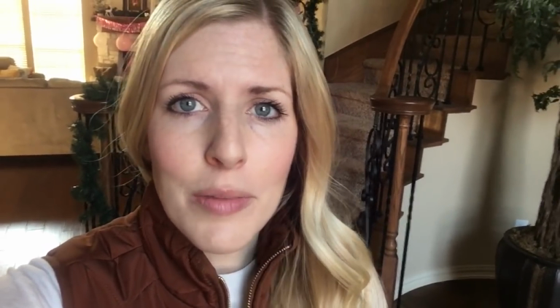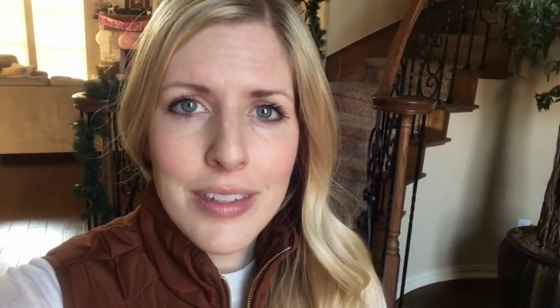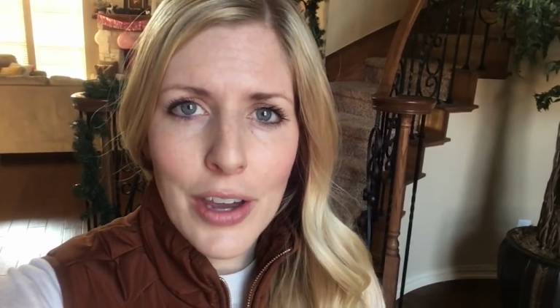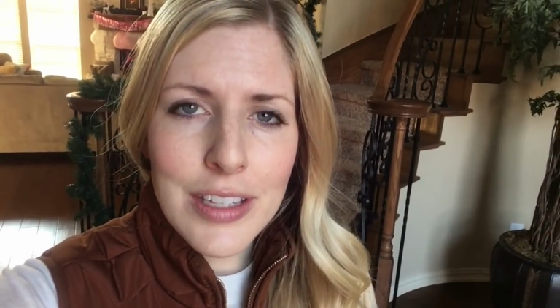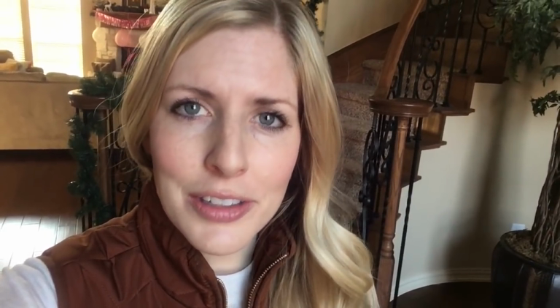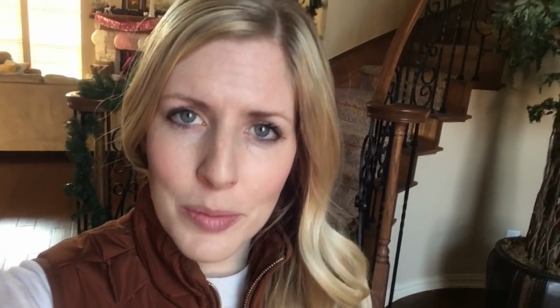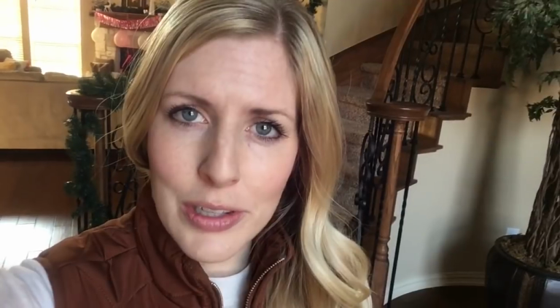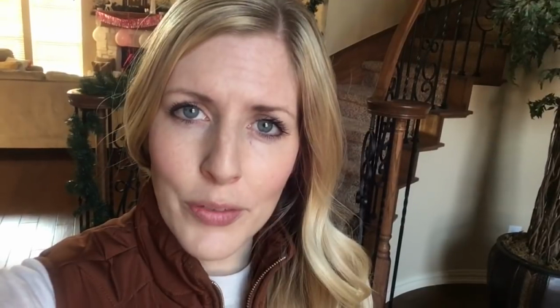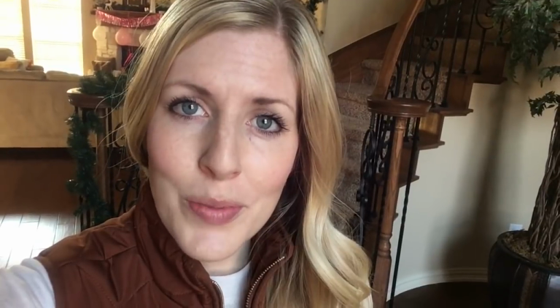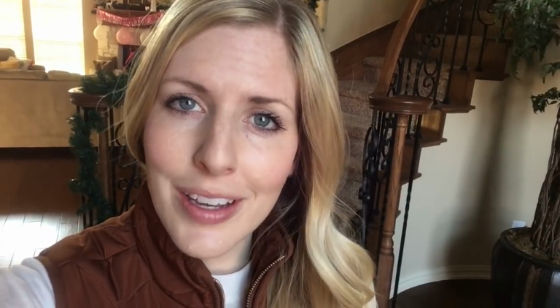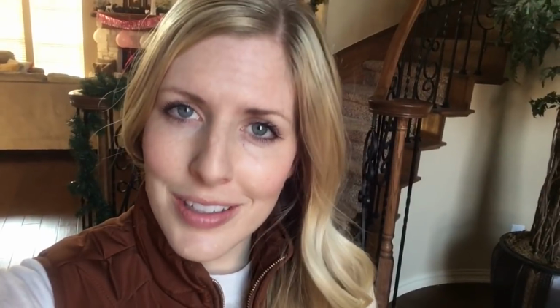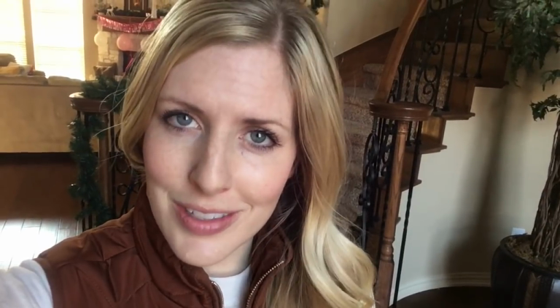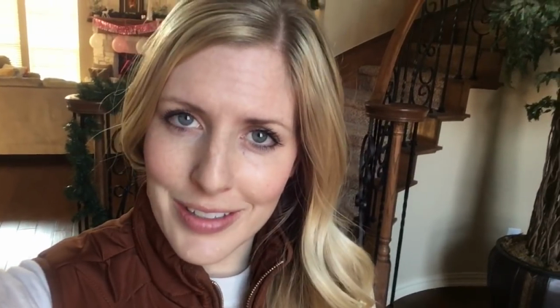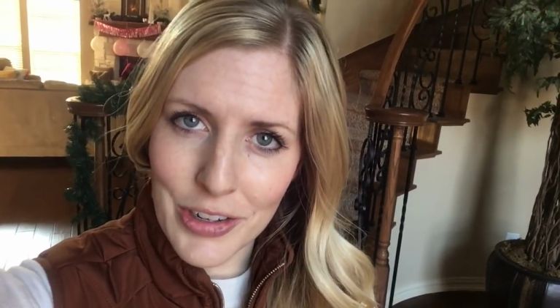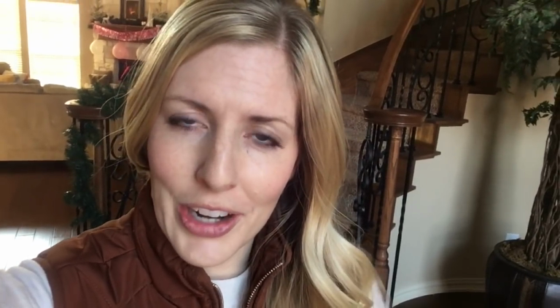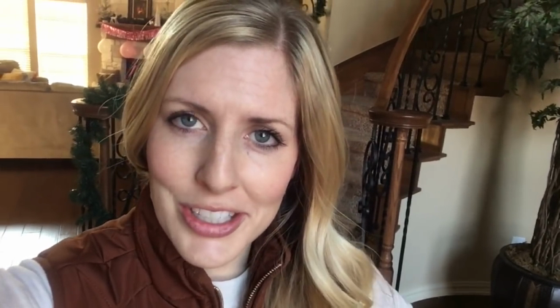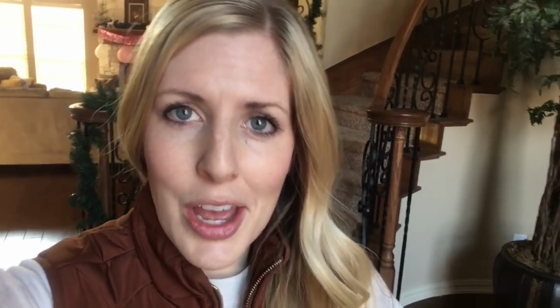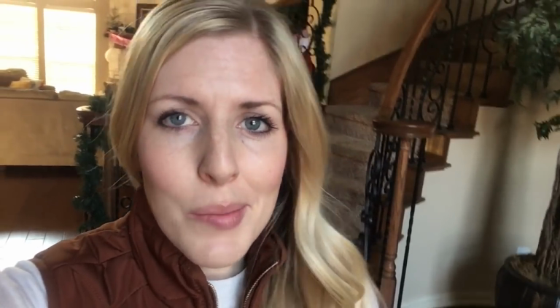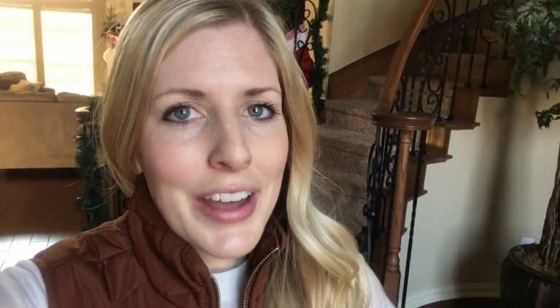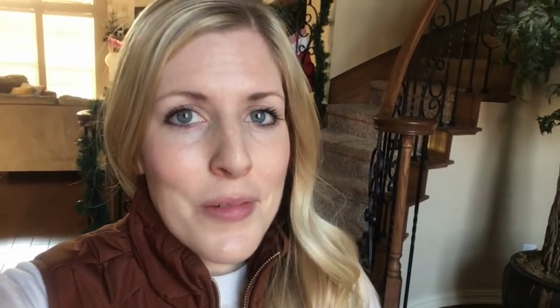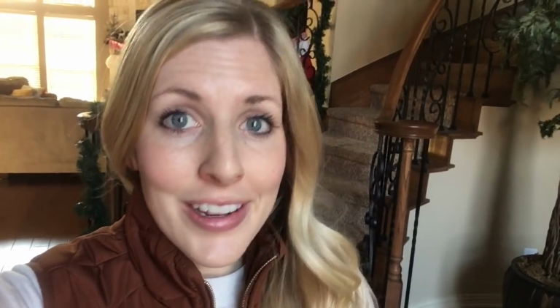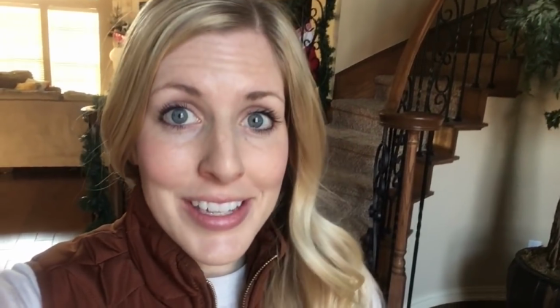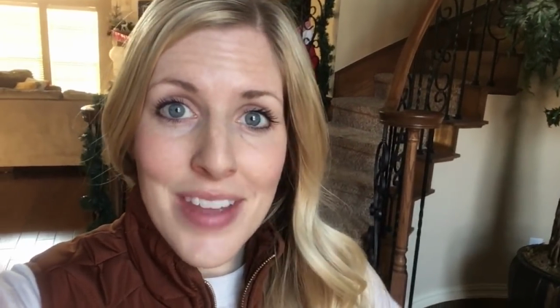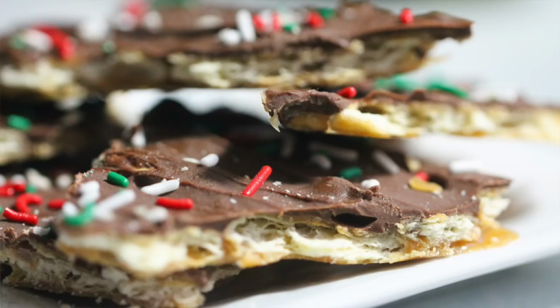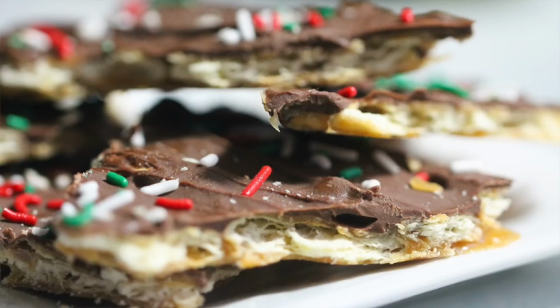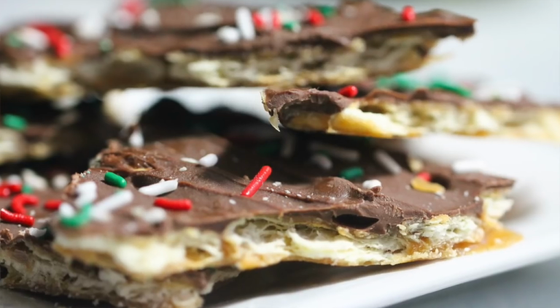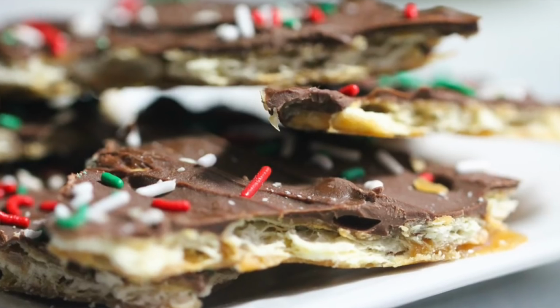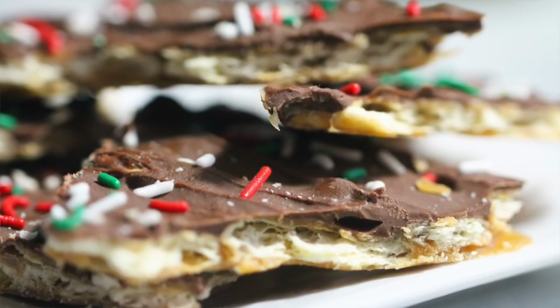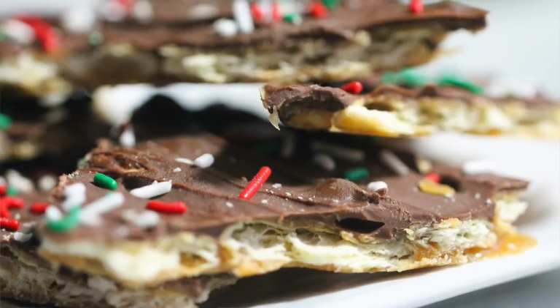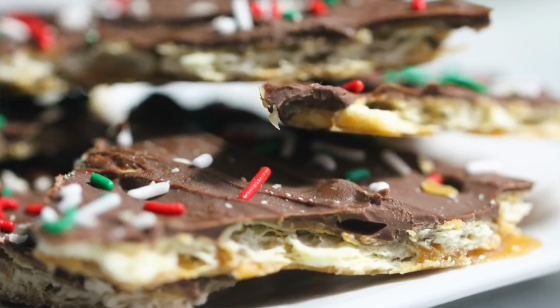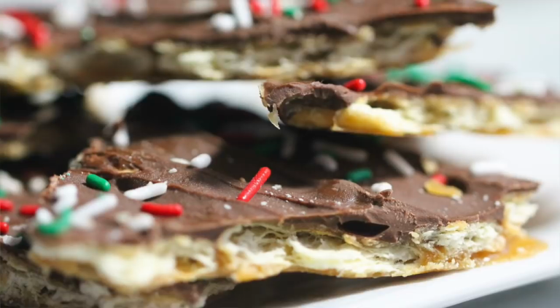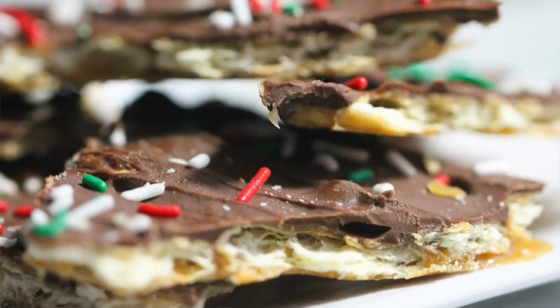This toffee is a little bit softer because of the saltine crackers. Come watch as I make saltine cracker English toffee.